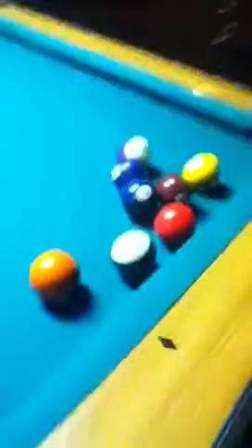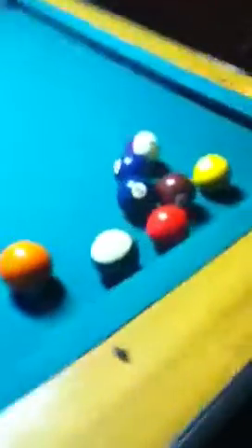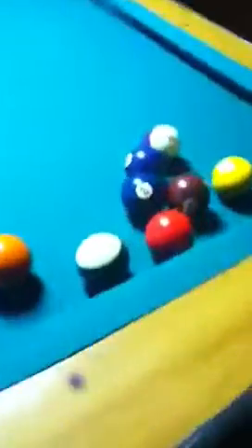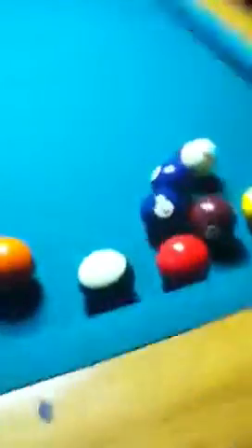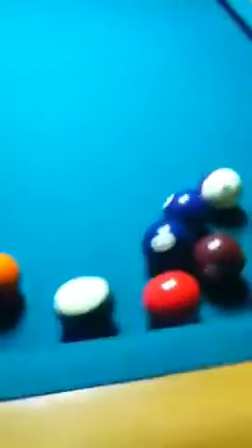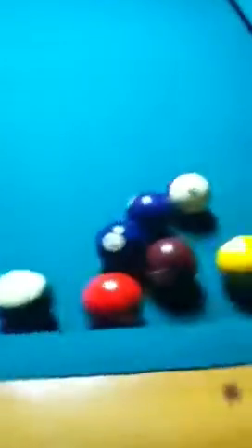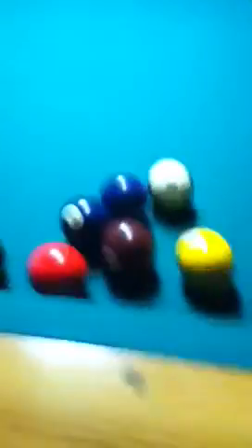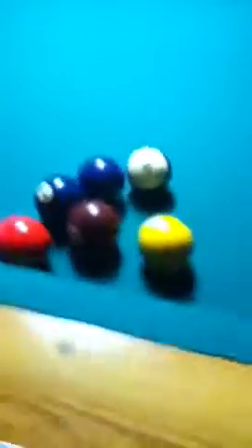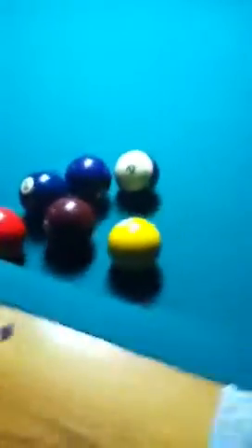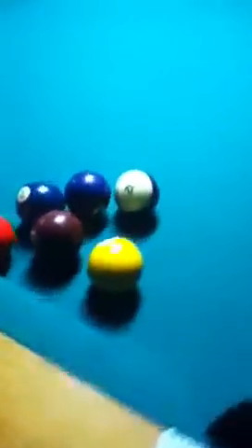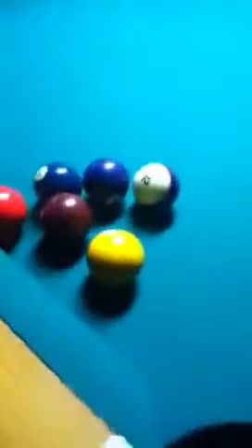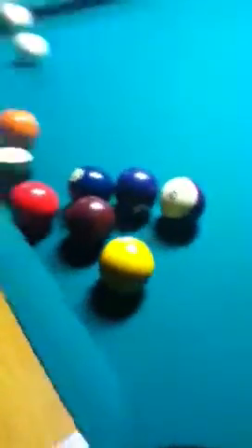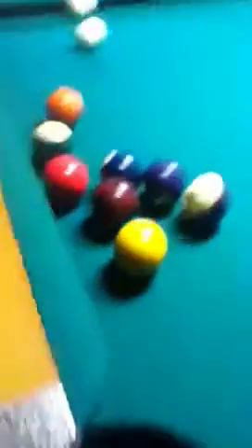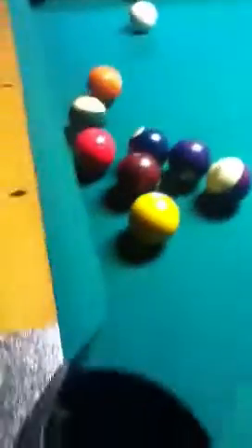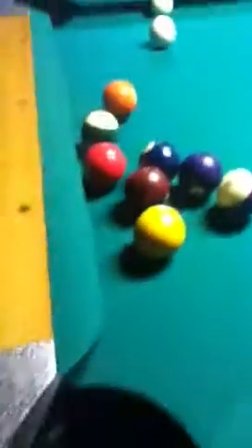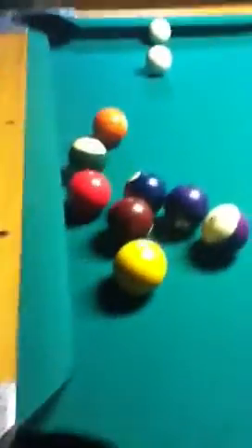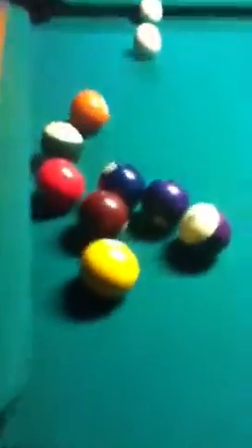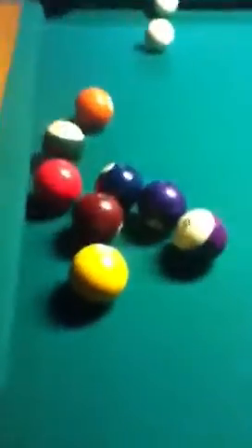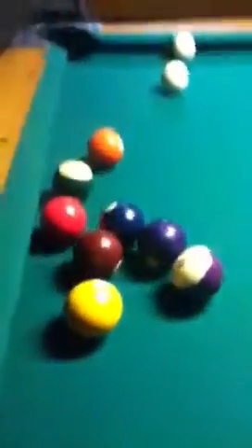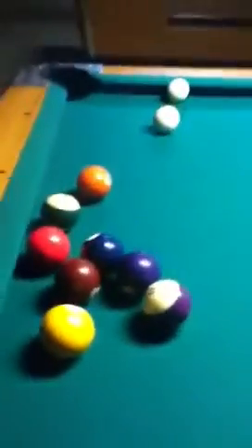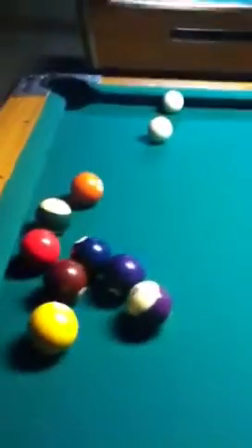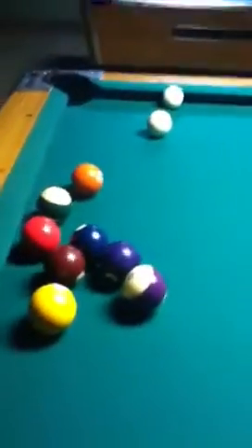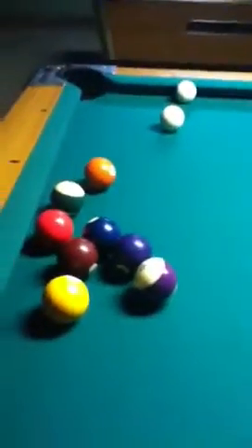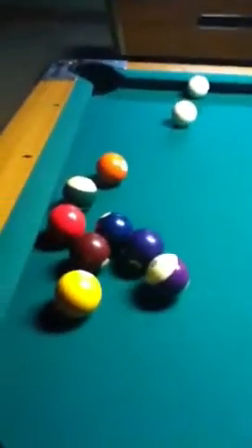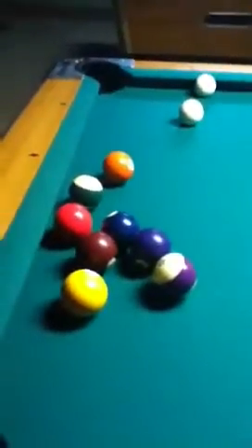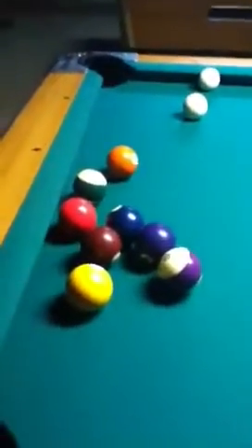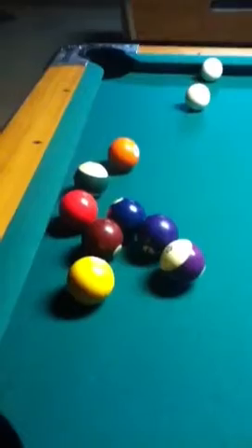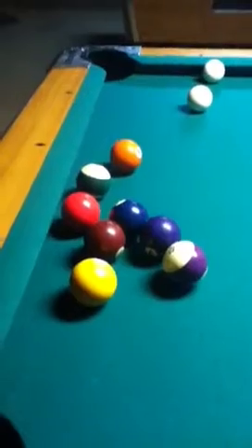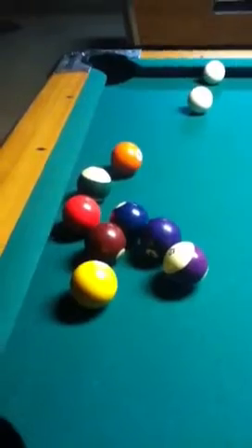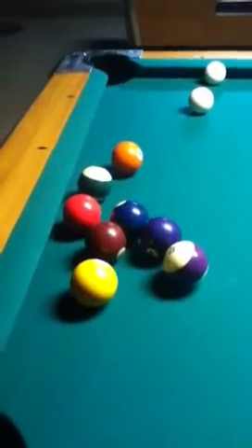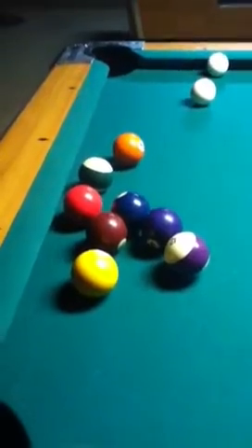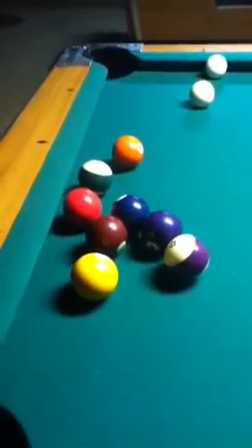This is BJ Brown, 1, 2, 3, 4, 5, 6, and today I'm going to be showing you how to hack a pool table.